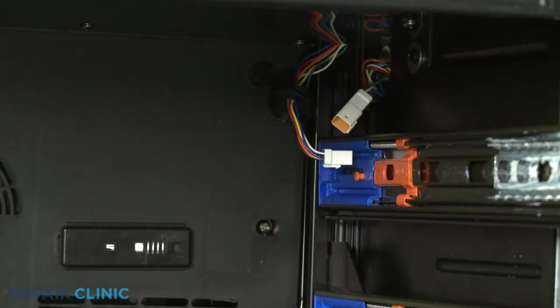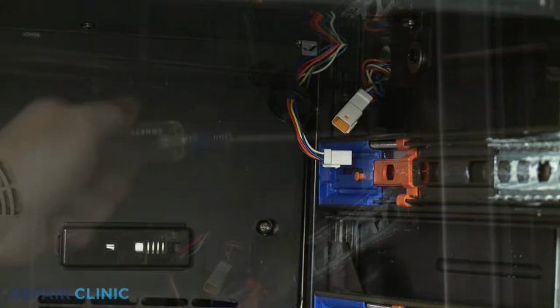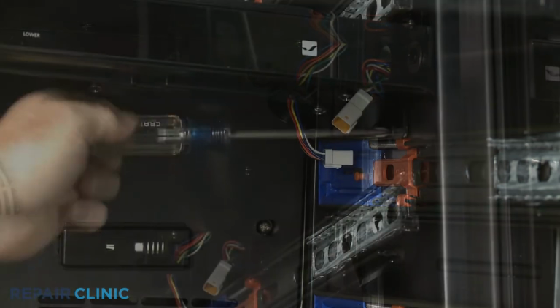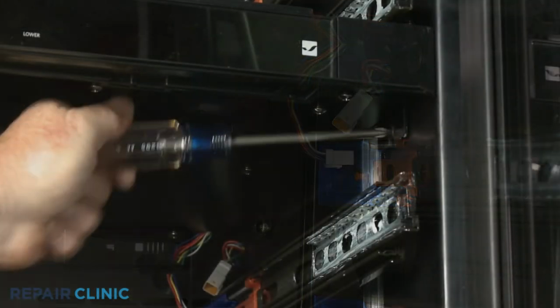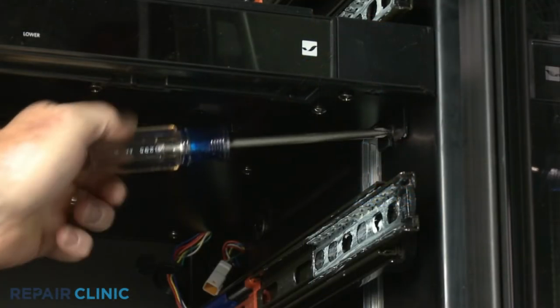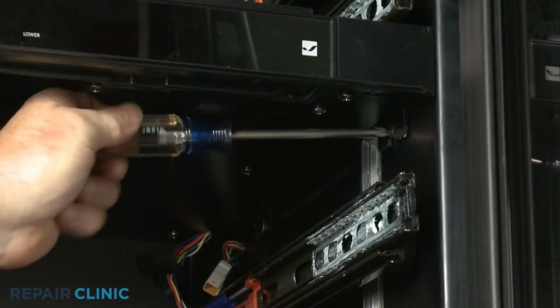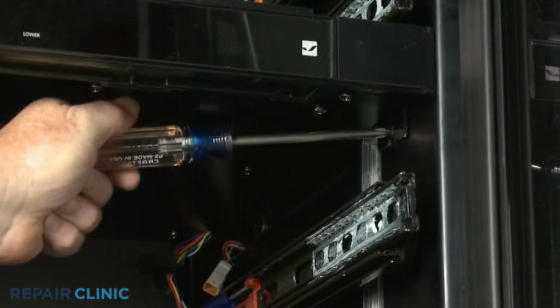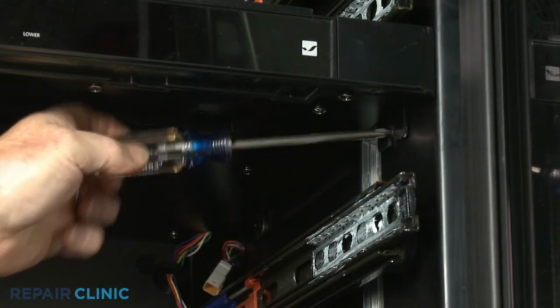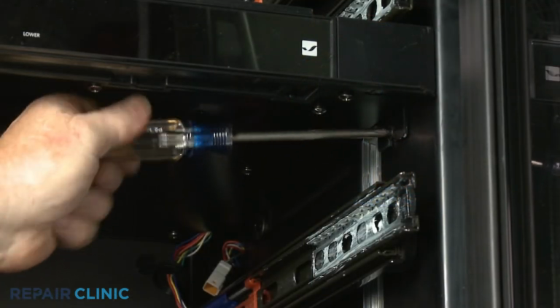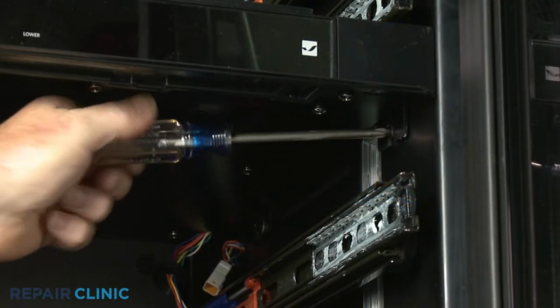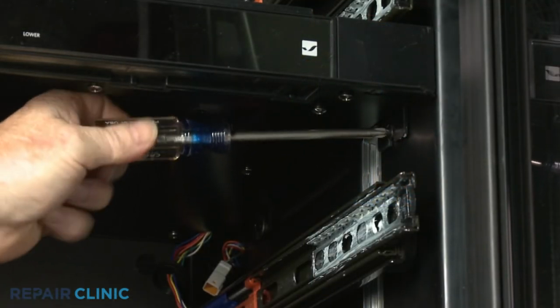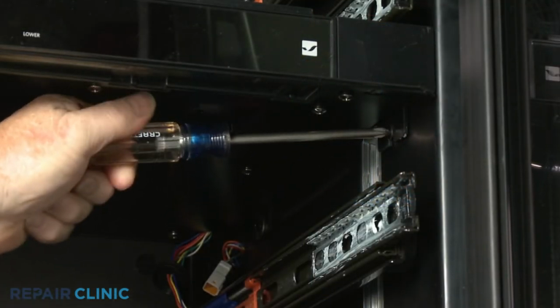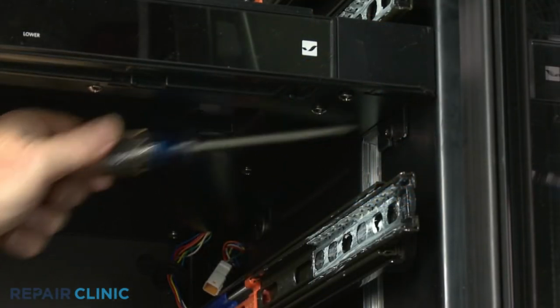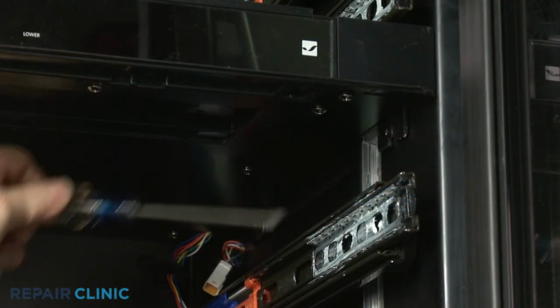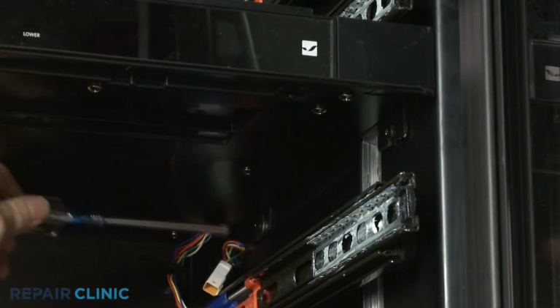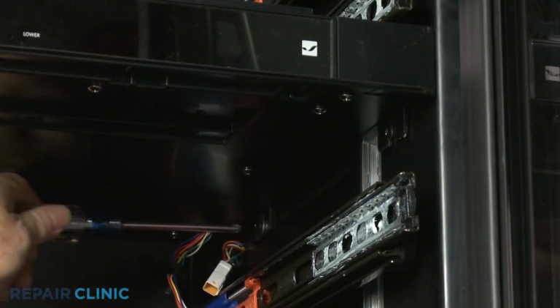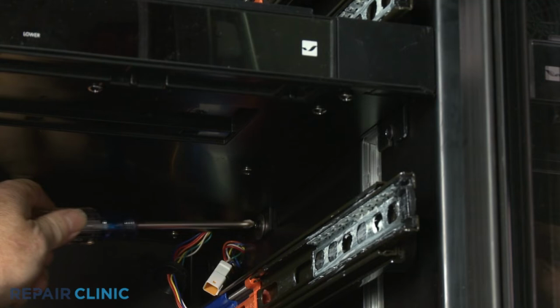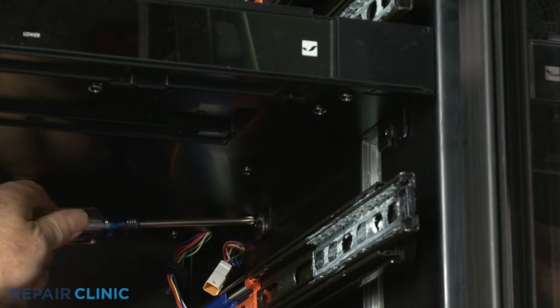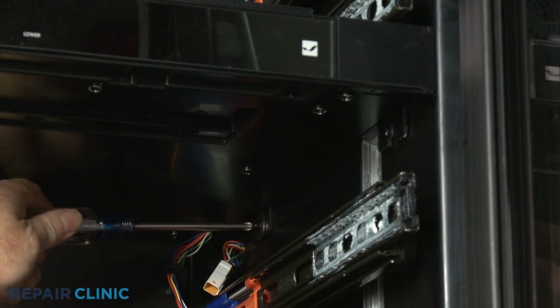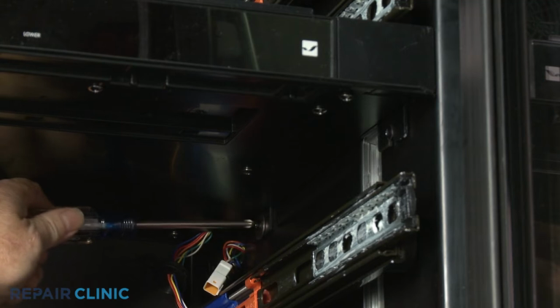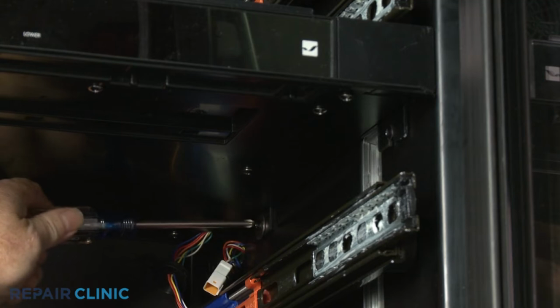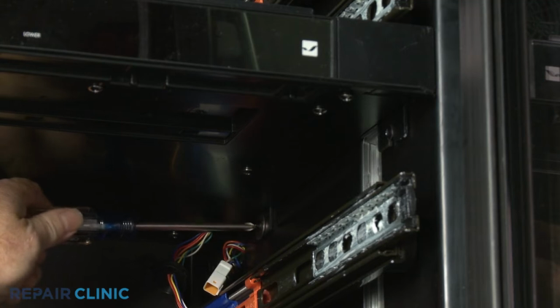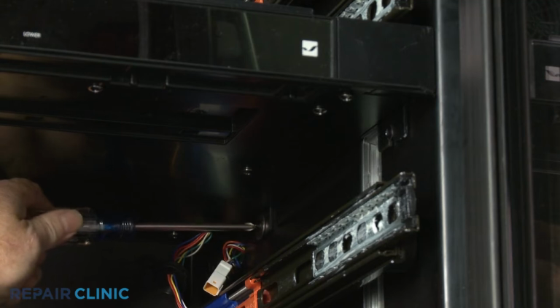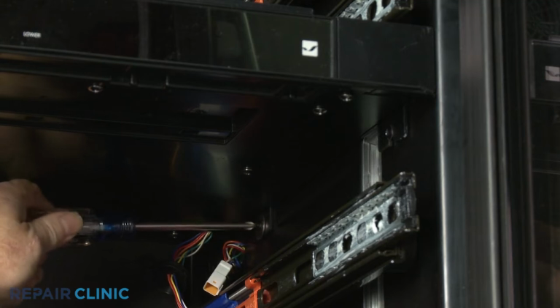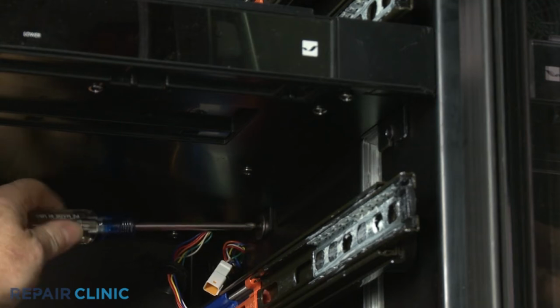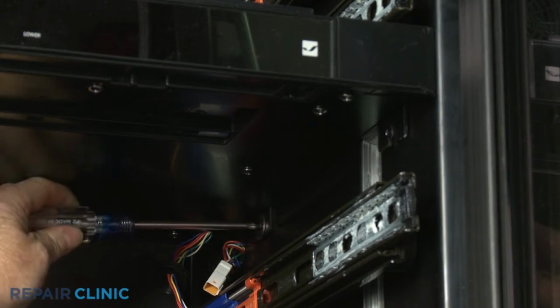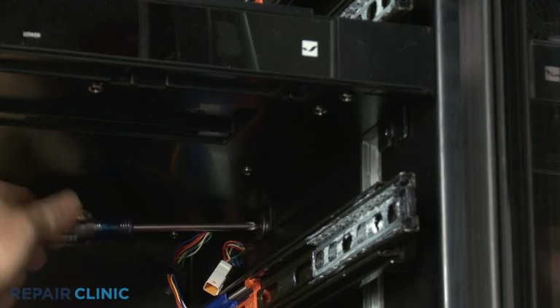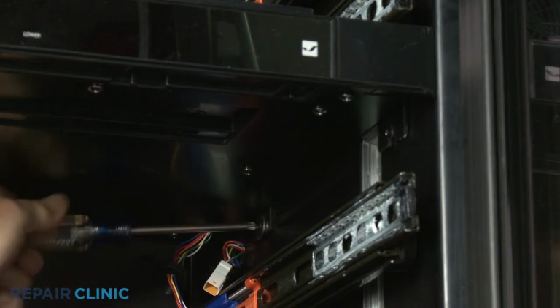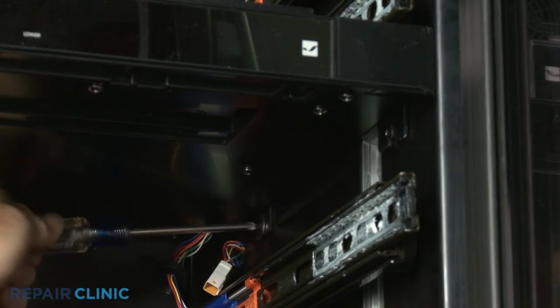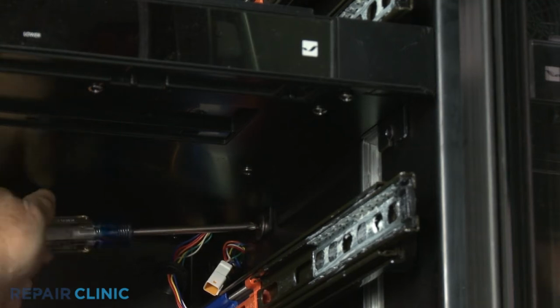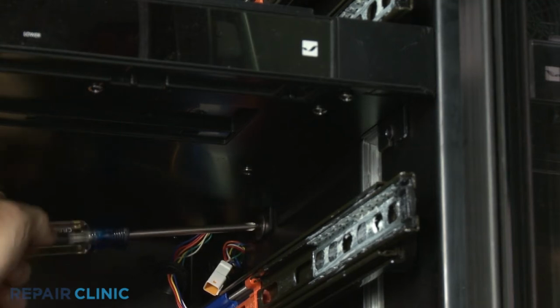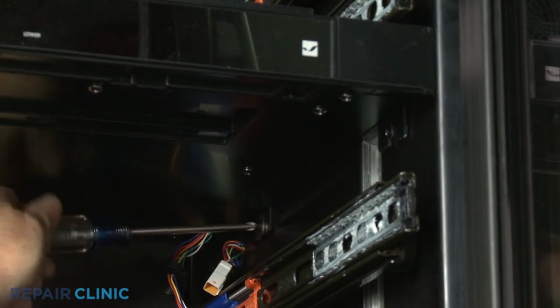Using a Phillips-head screwdriver, loosen the four control panel assembly mounting screws.